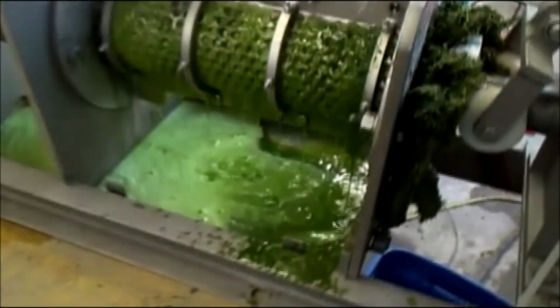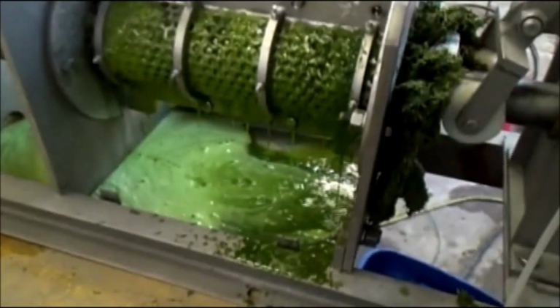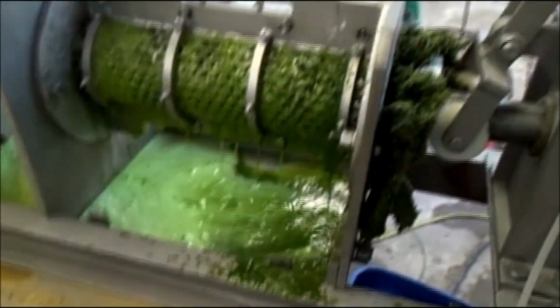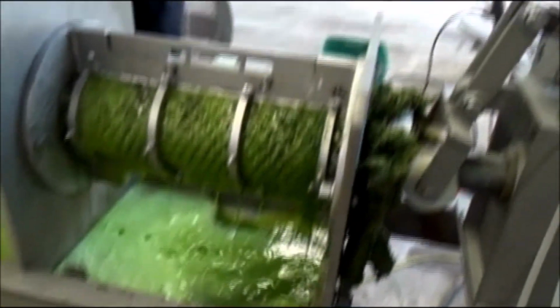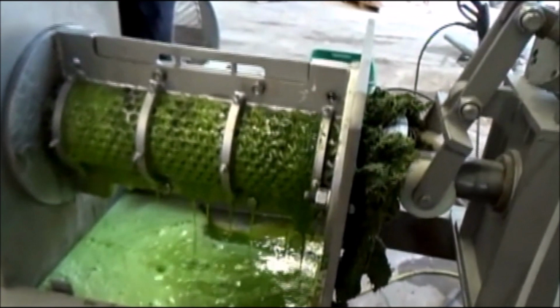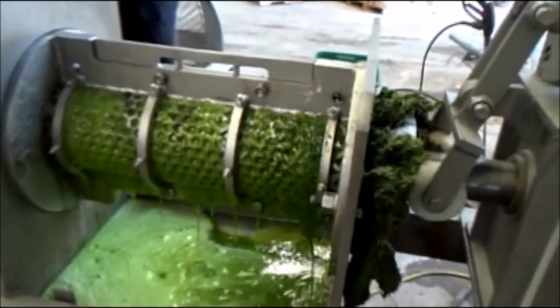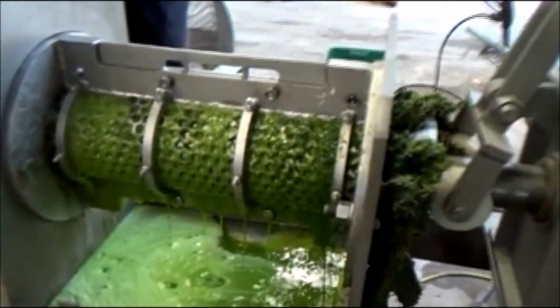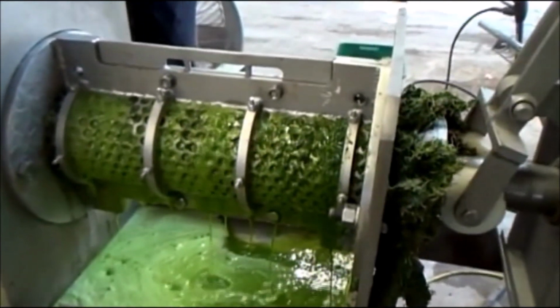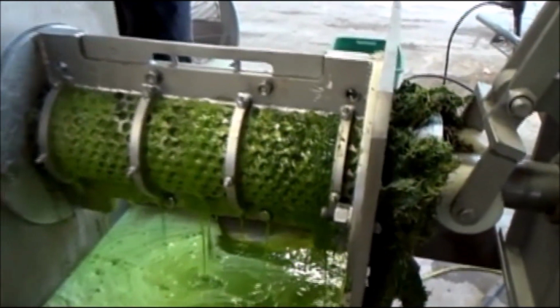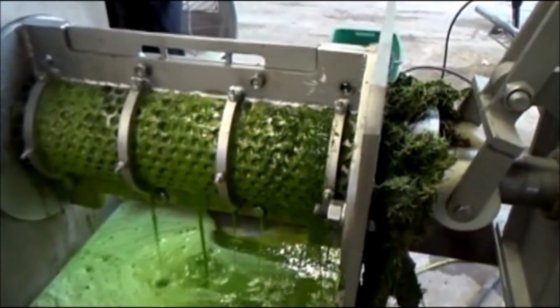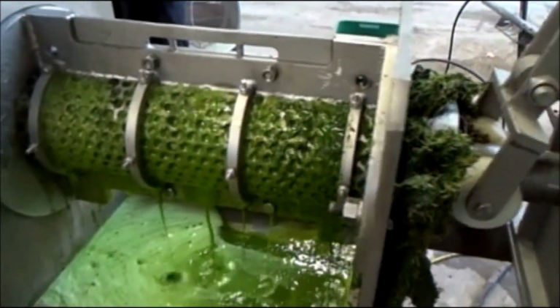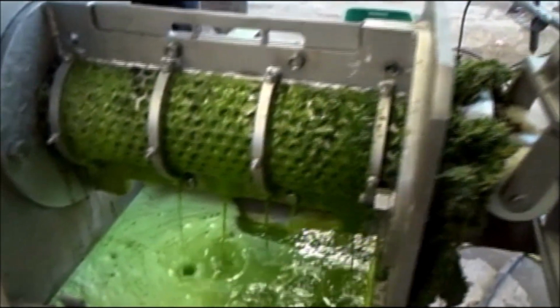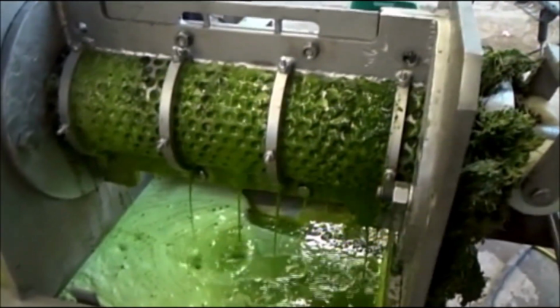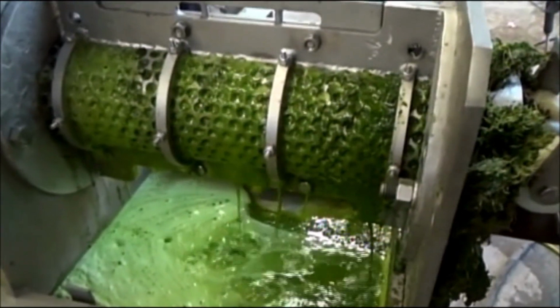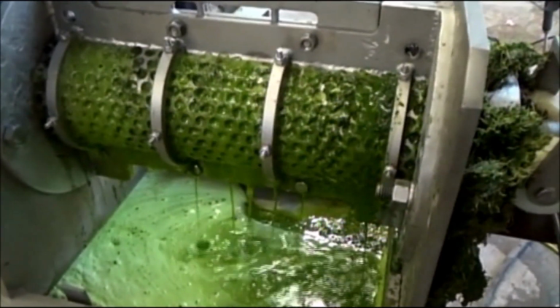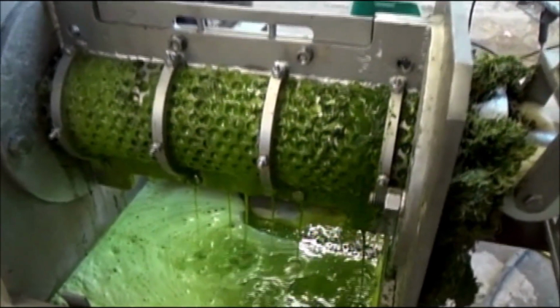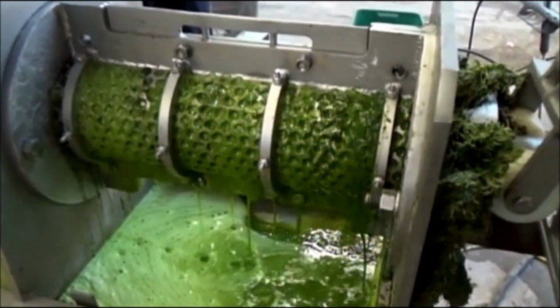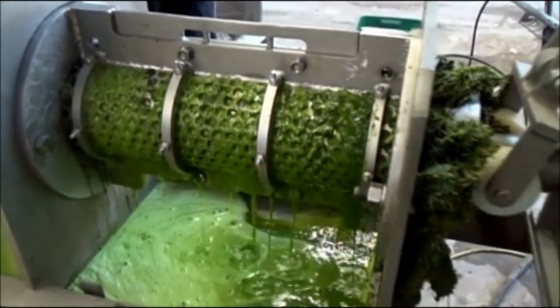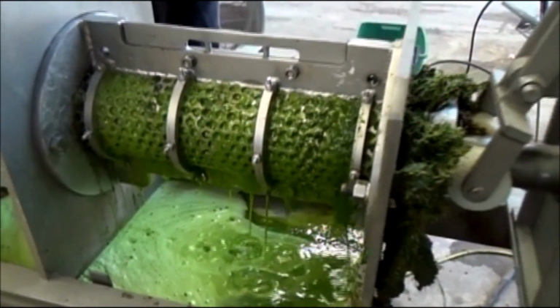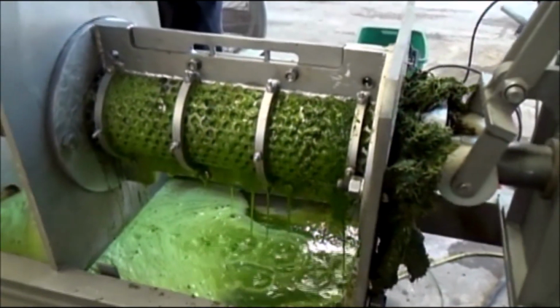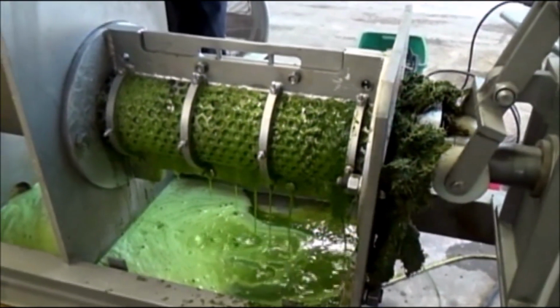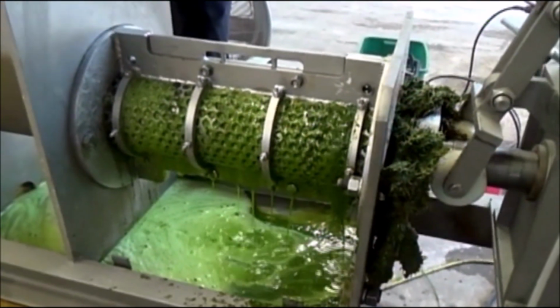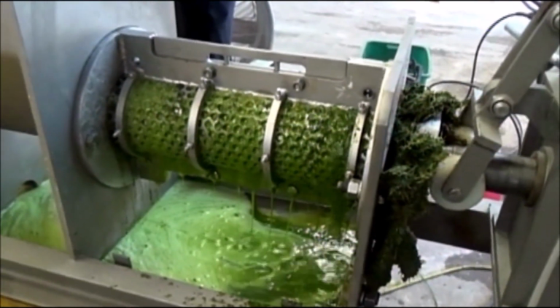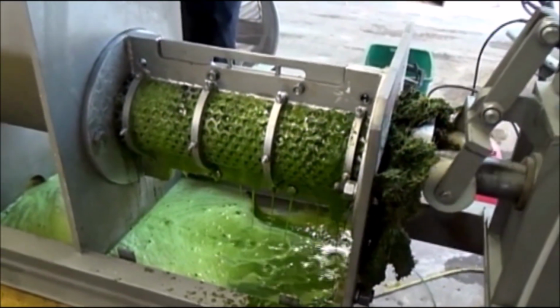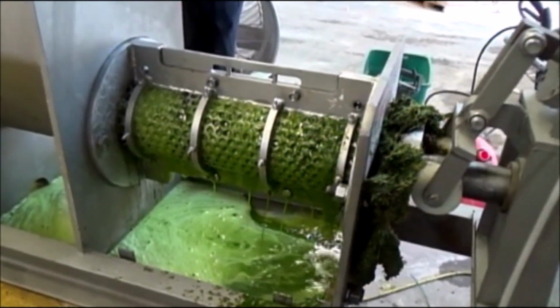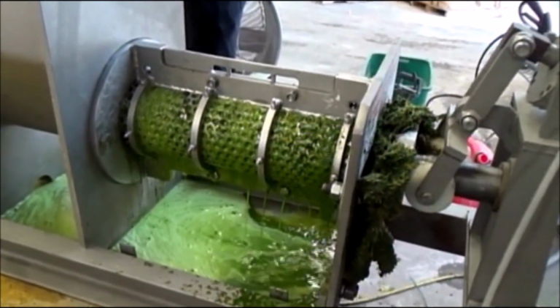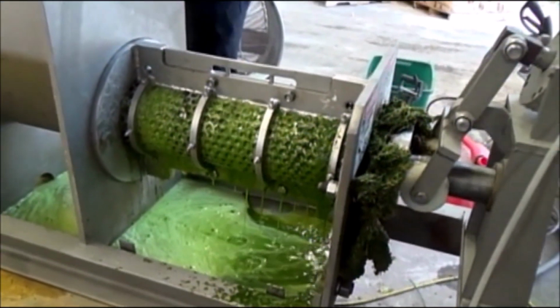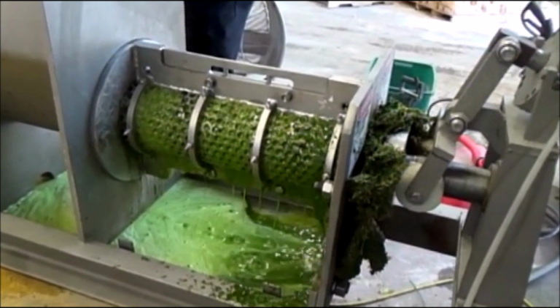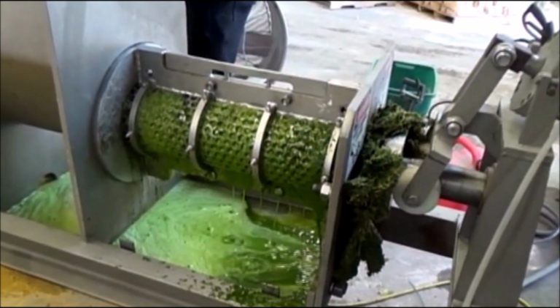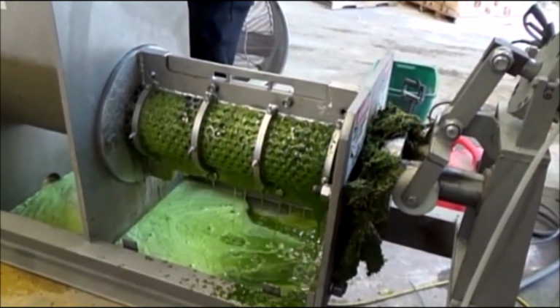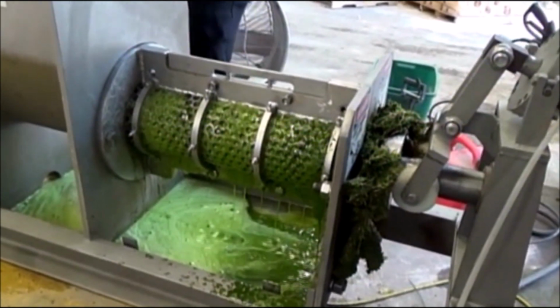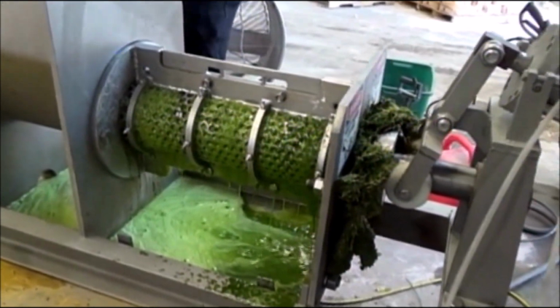Continuous steady operation. No jamming inside. Compared to yesterday — we found a silver bullet.